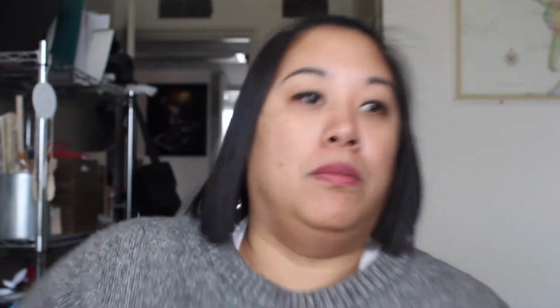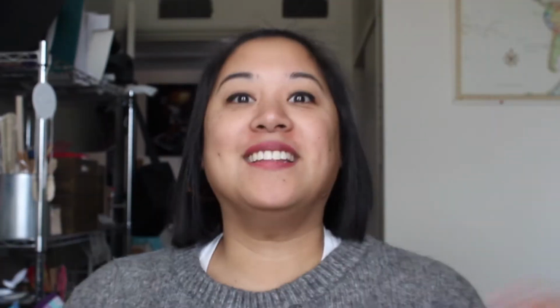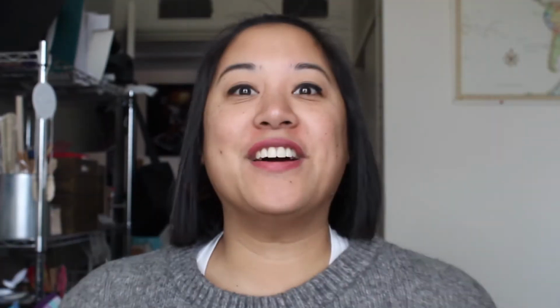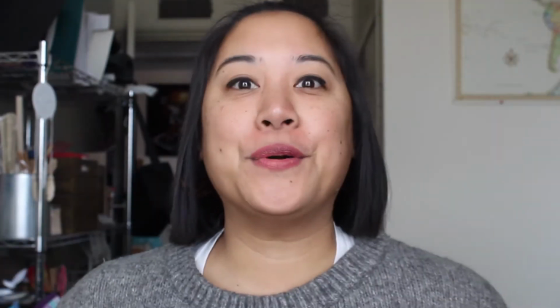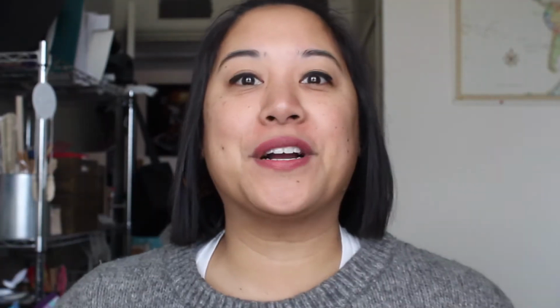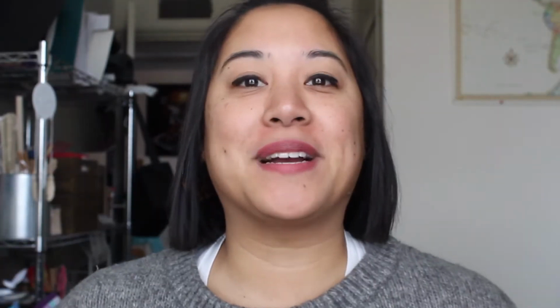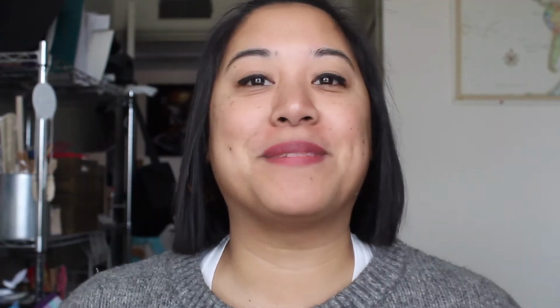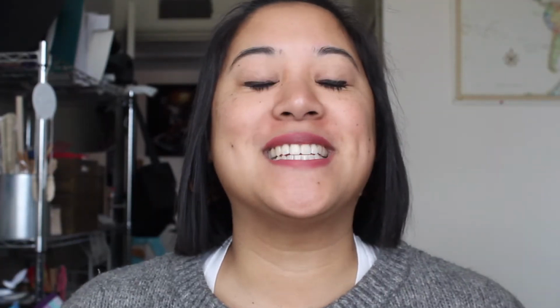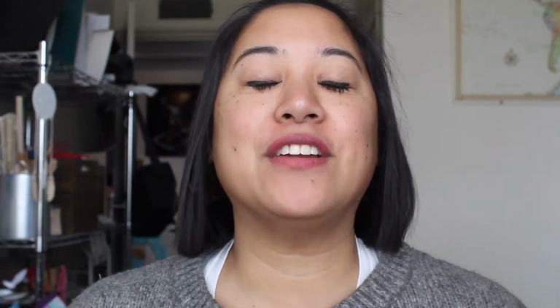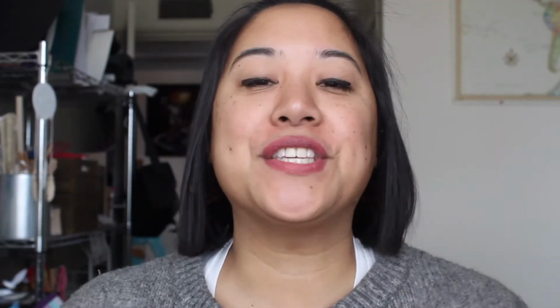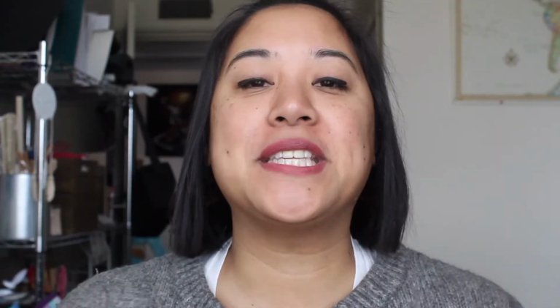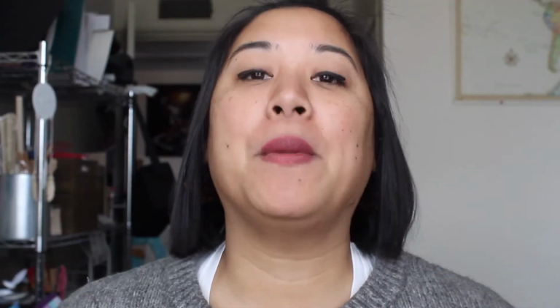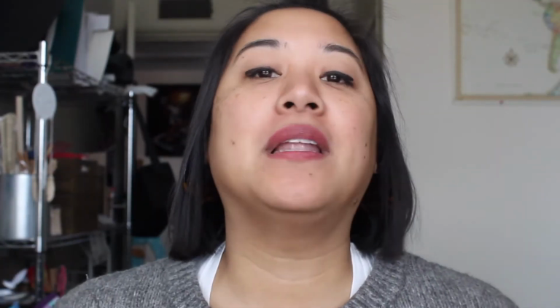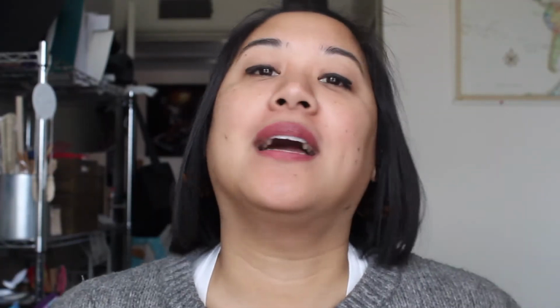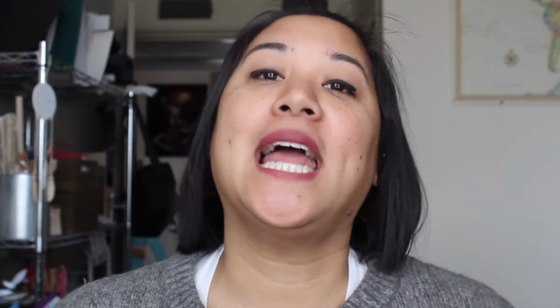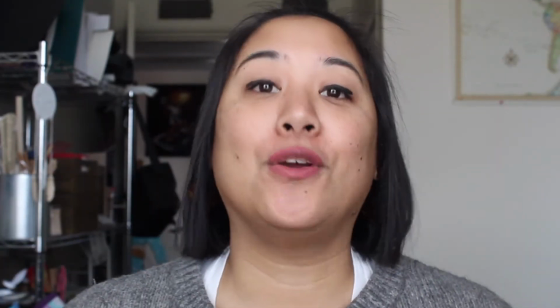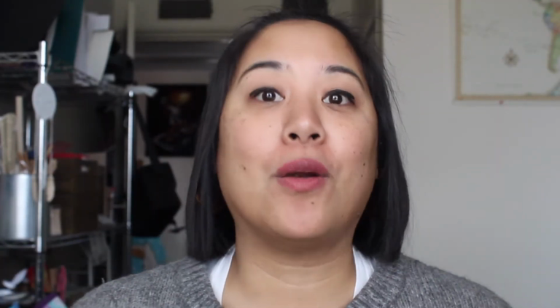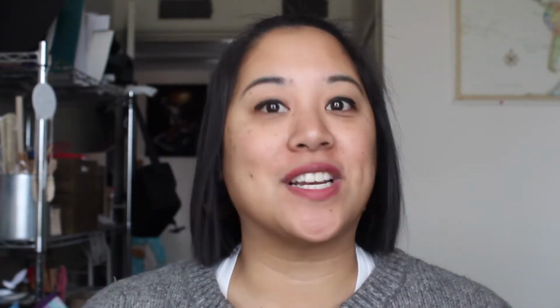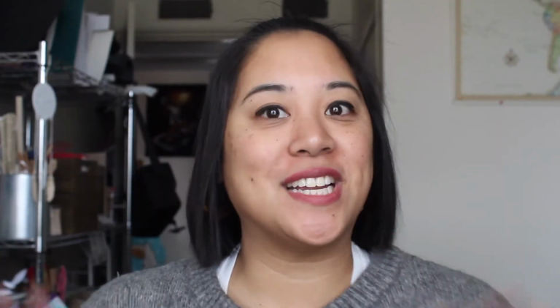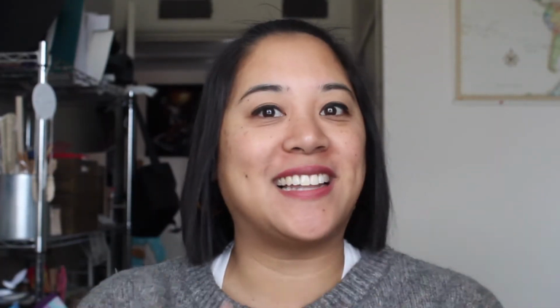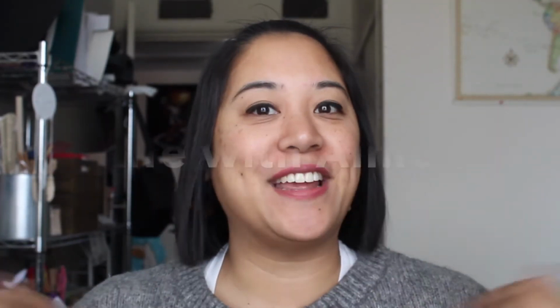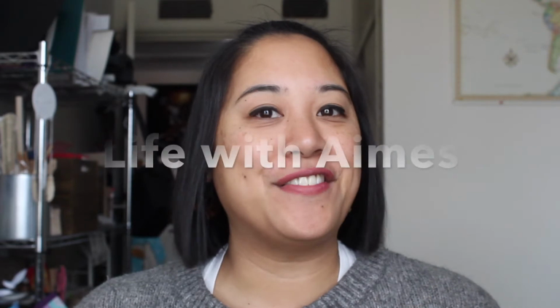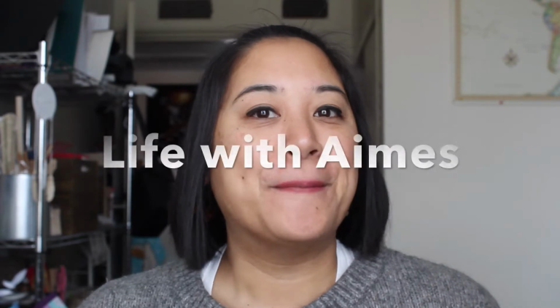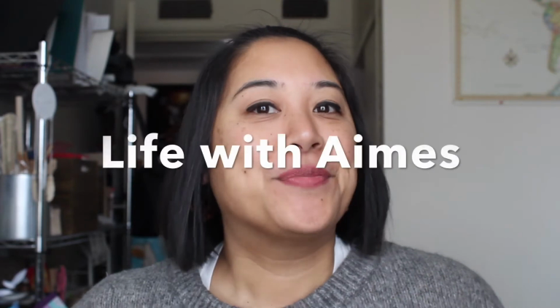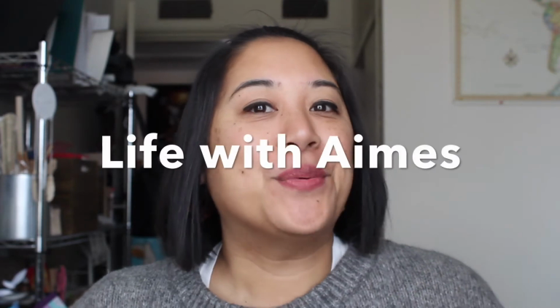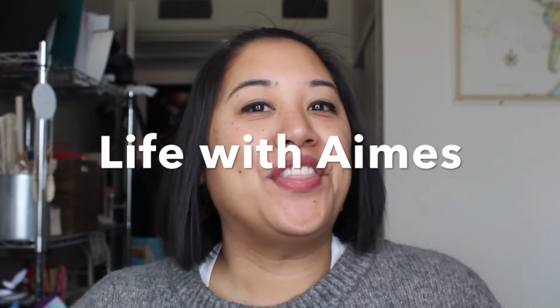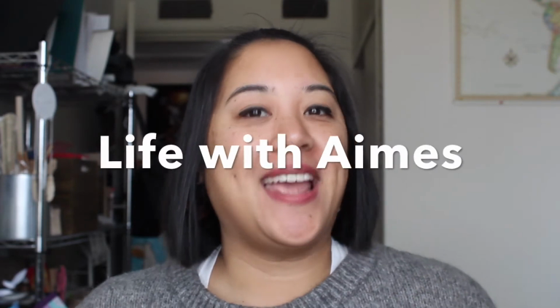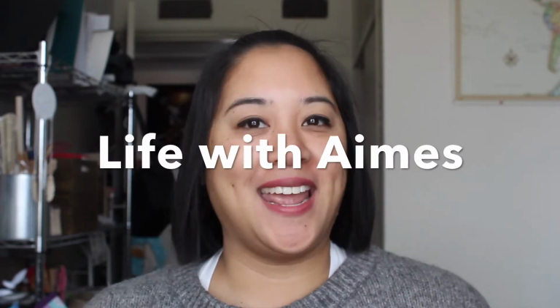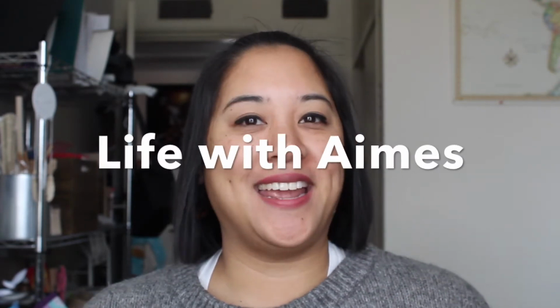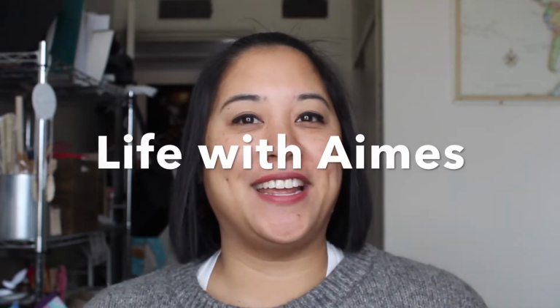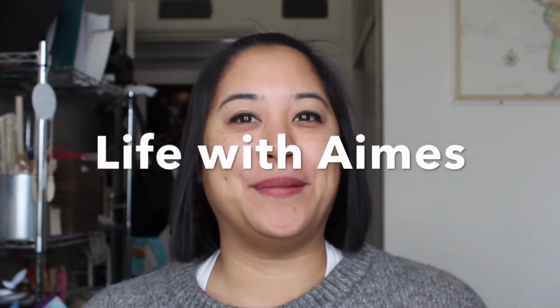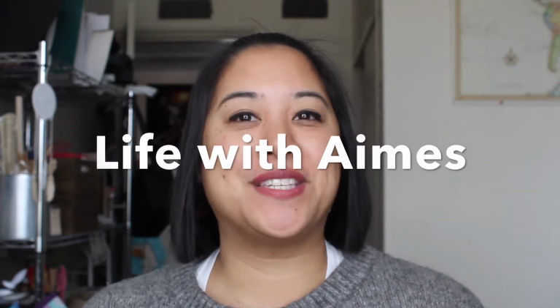Hello everyone, welcome back to my channel. This is Amy Milan and you are watching Life with Ames.